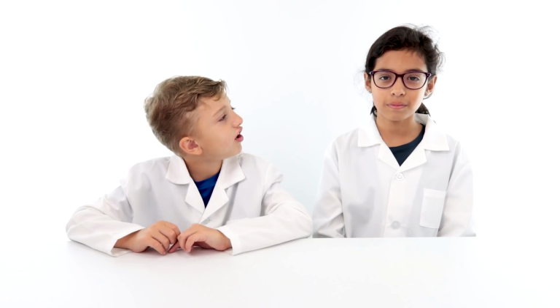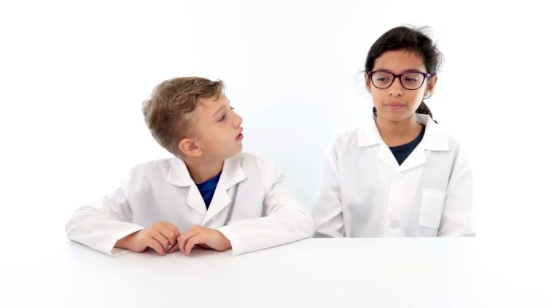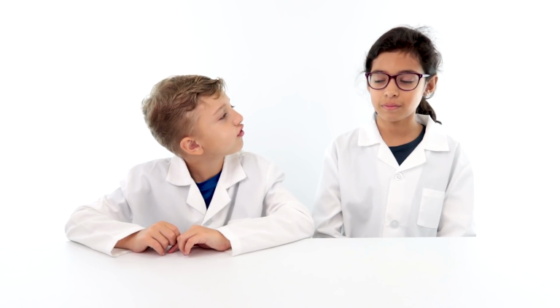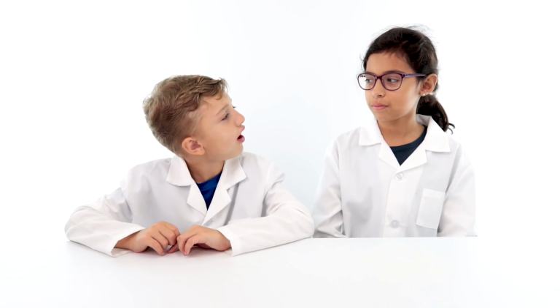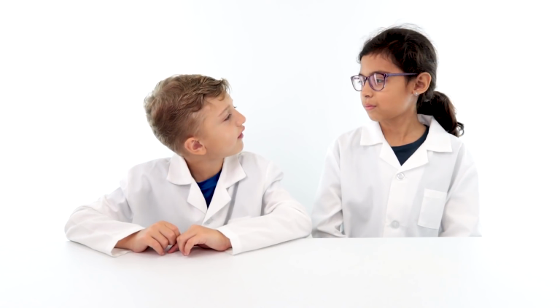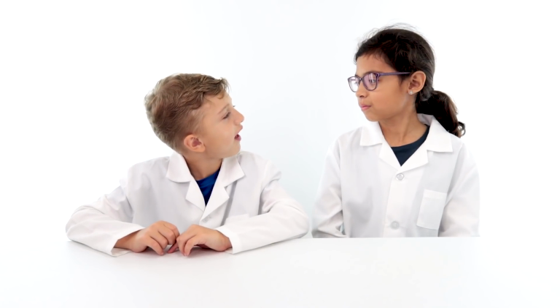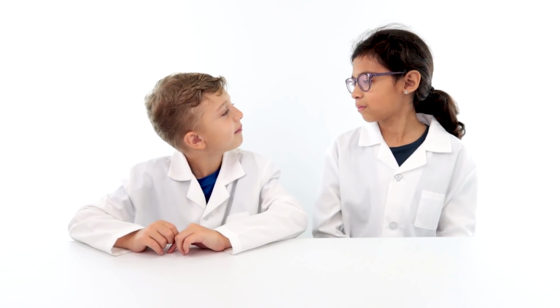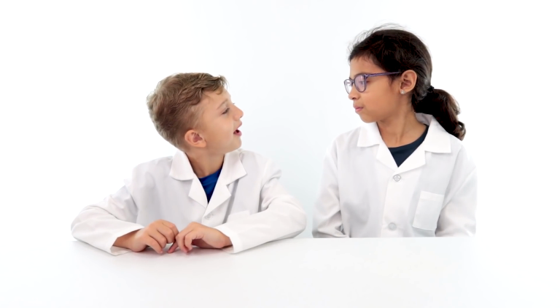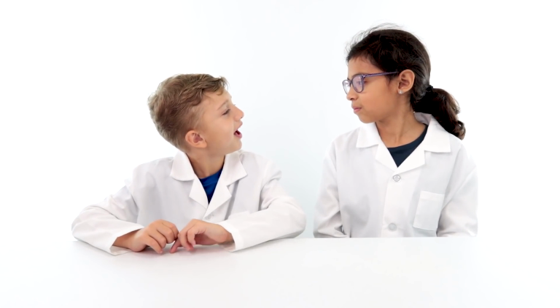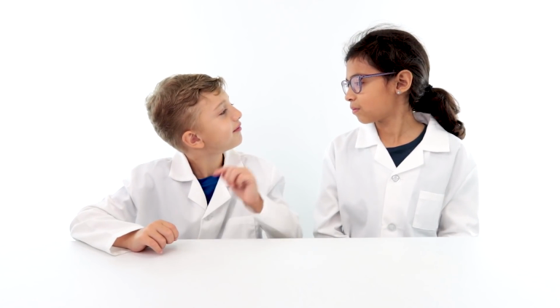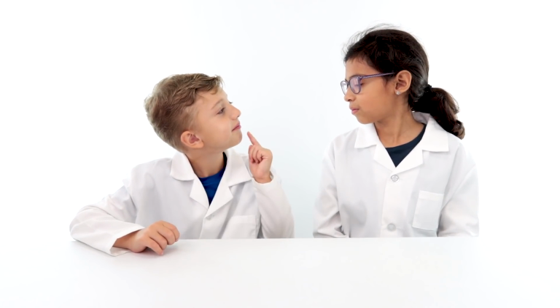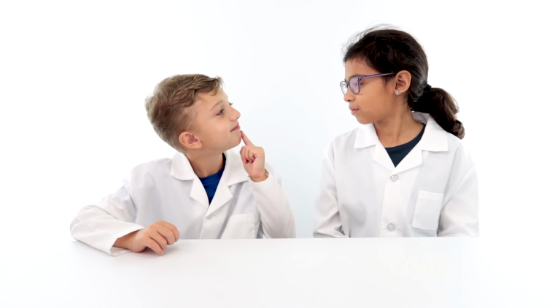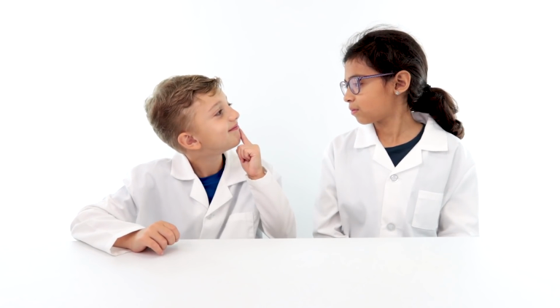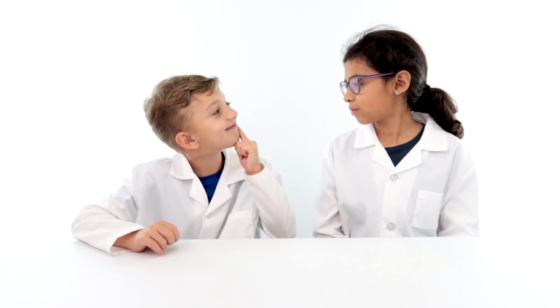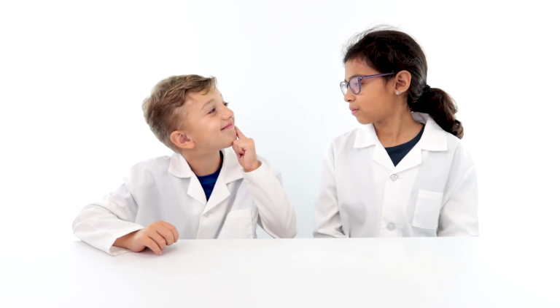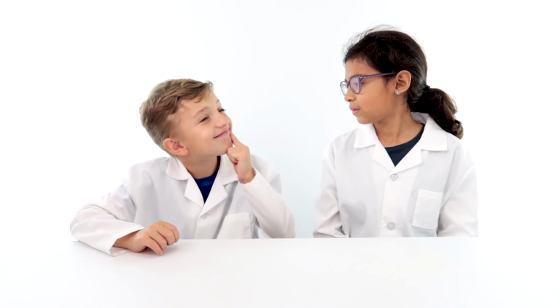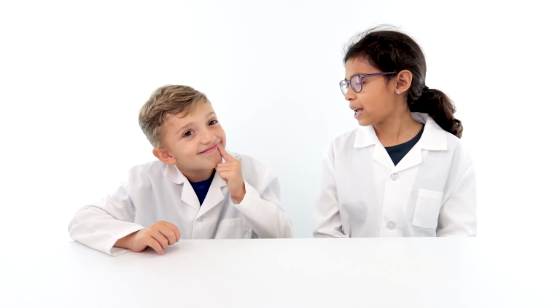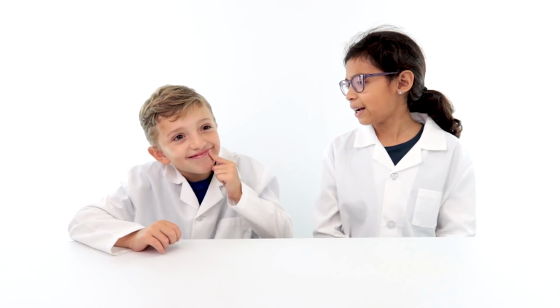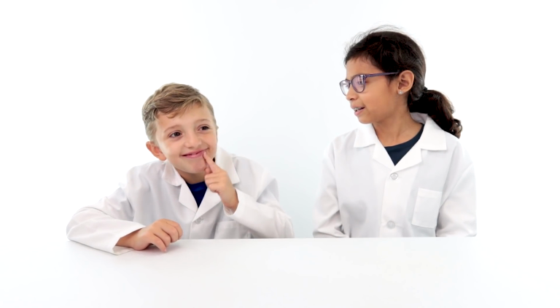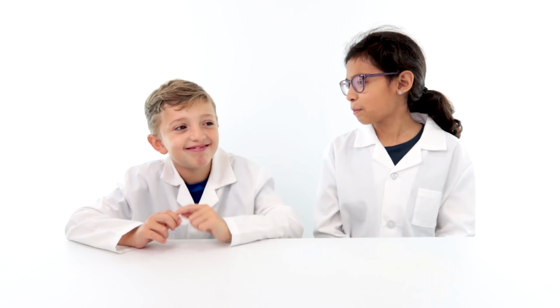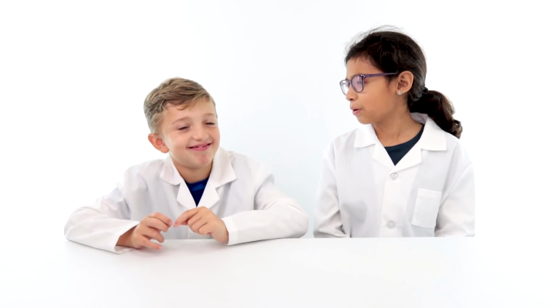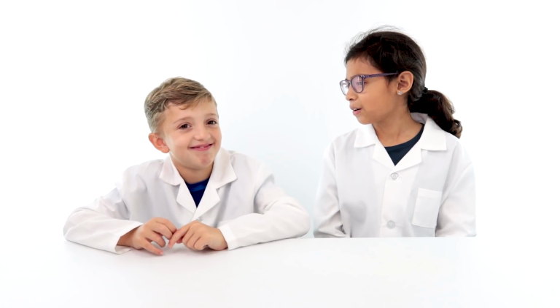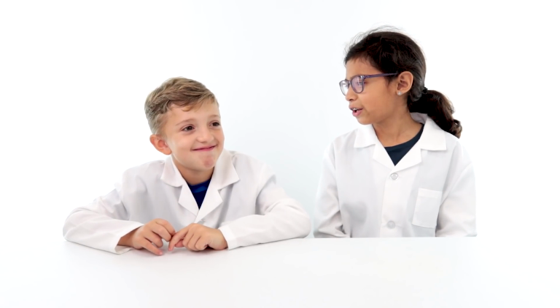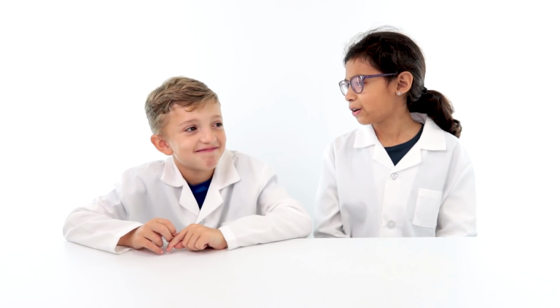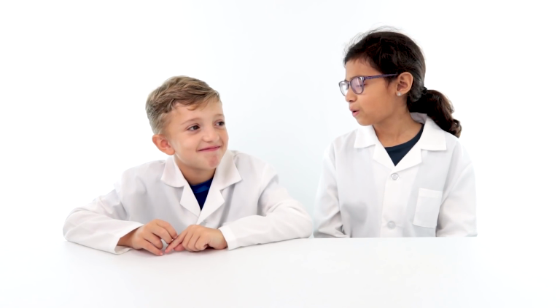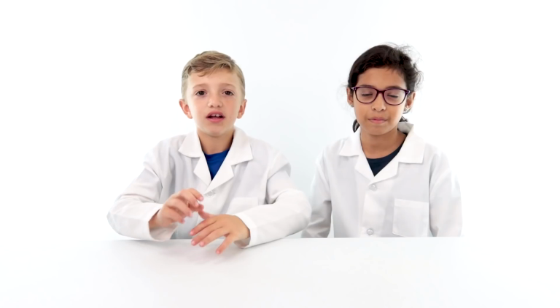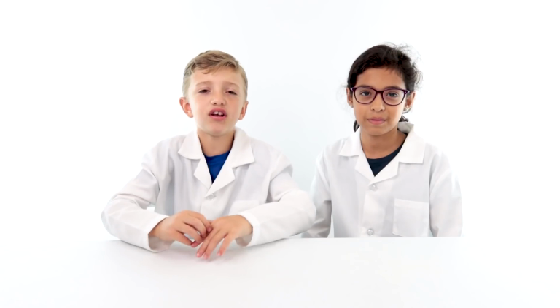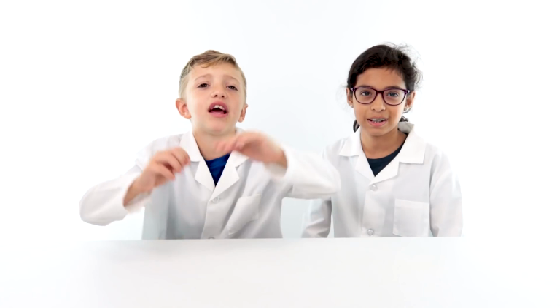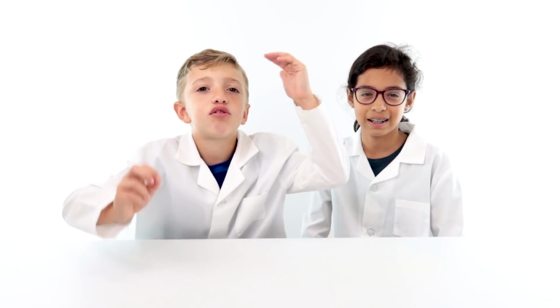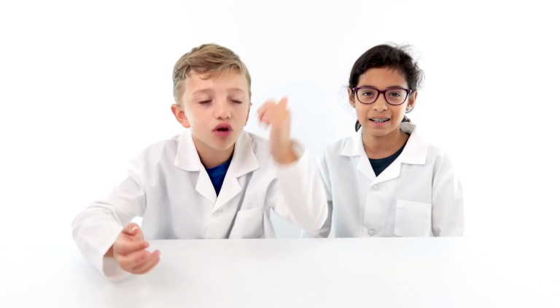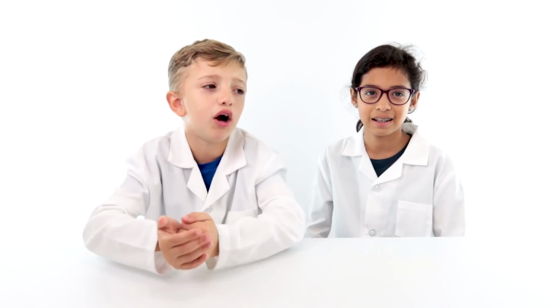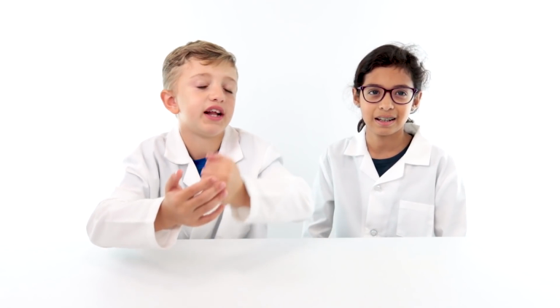Jill, is lava that bad? Yeah, it can burn you. Let's just get started.